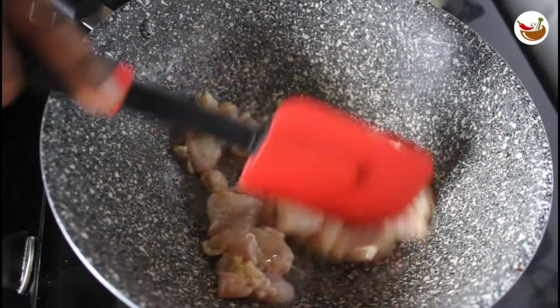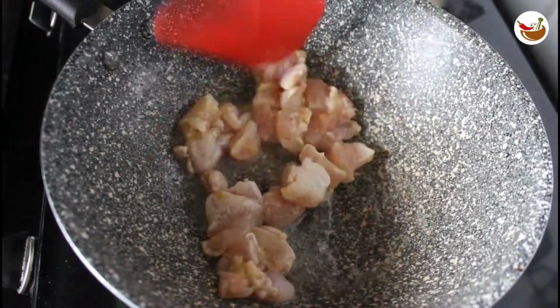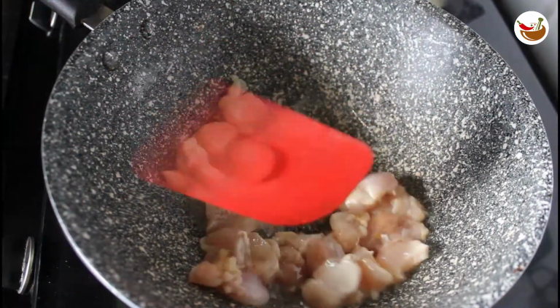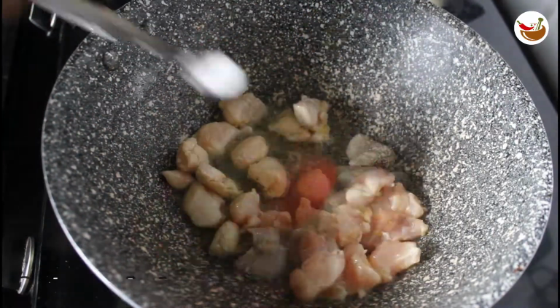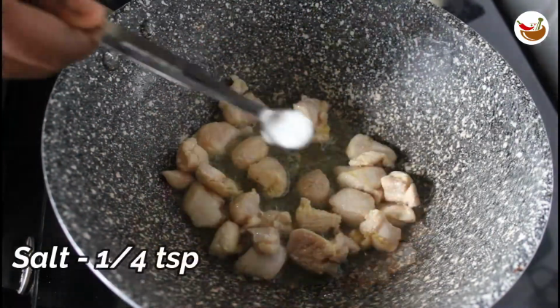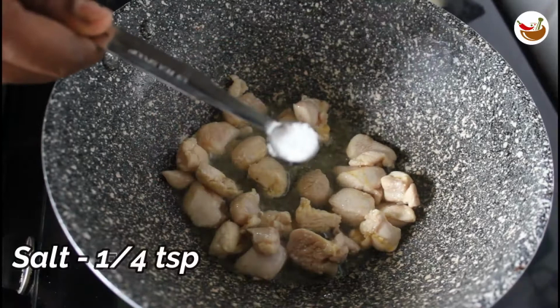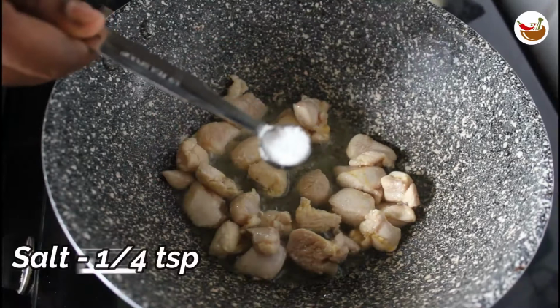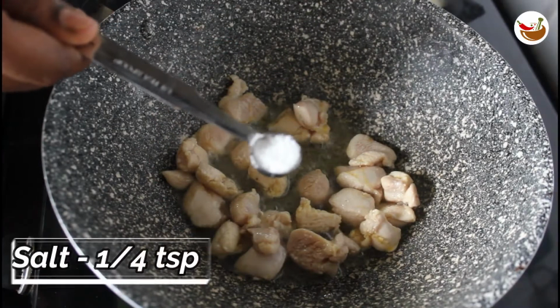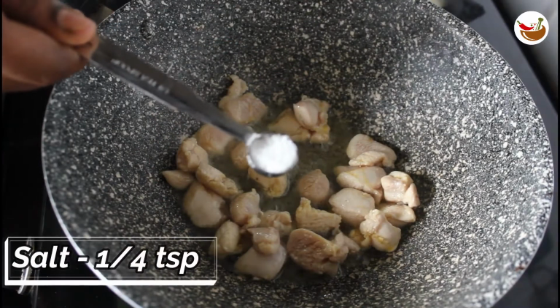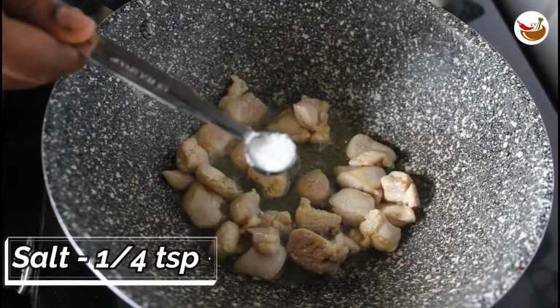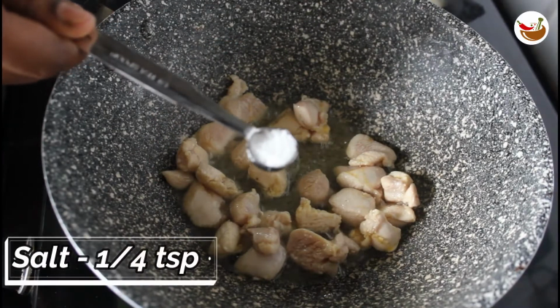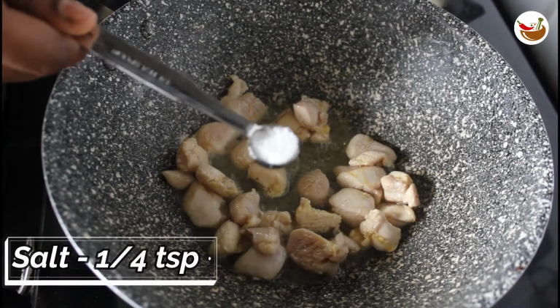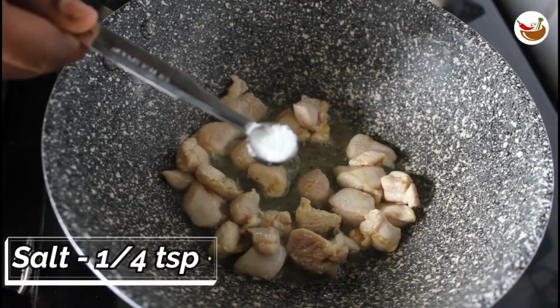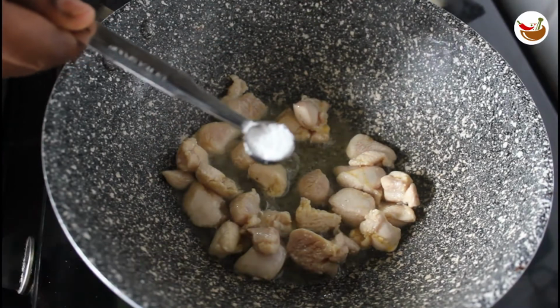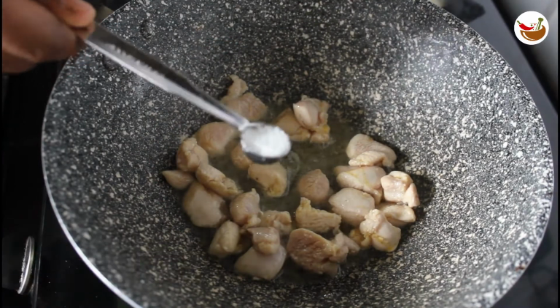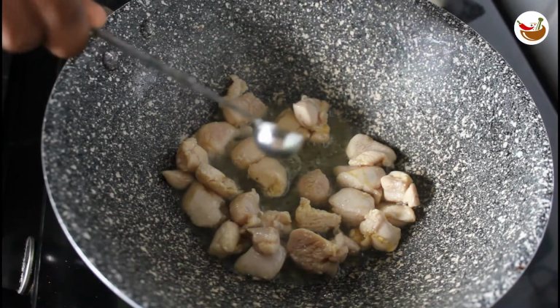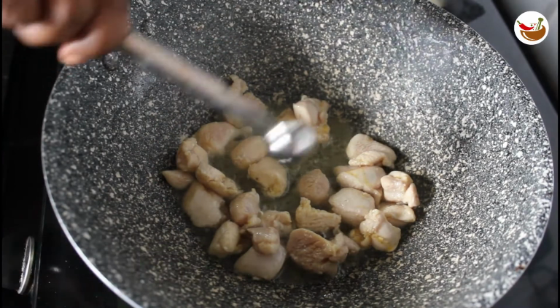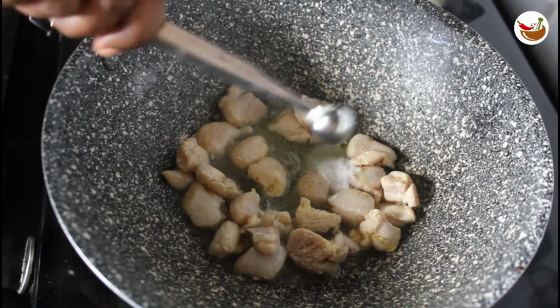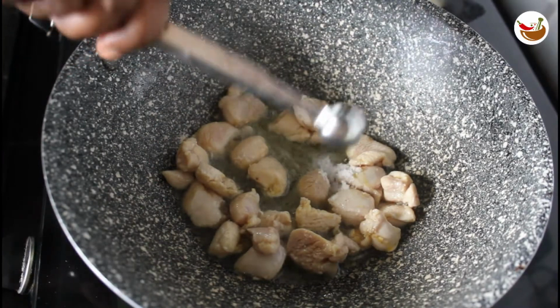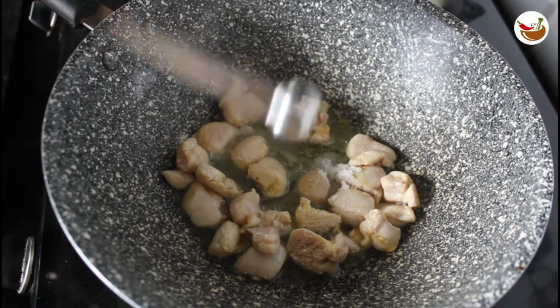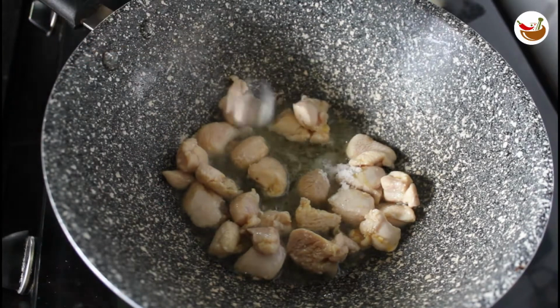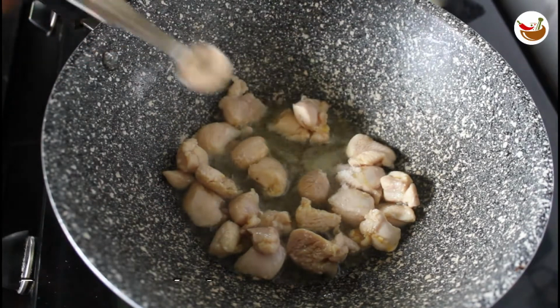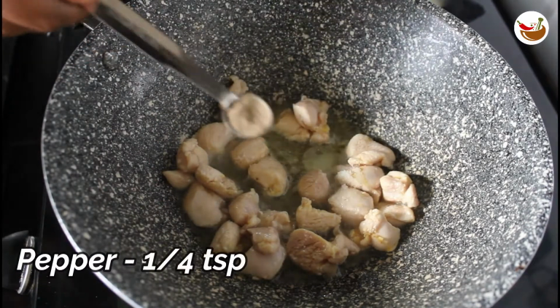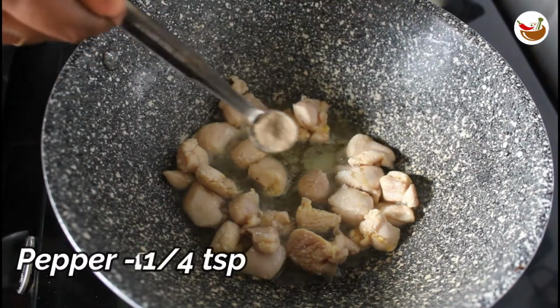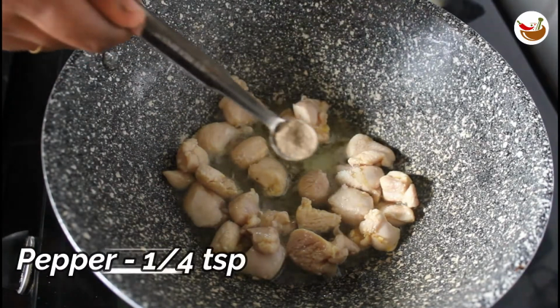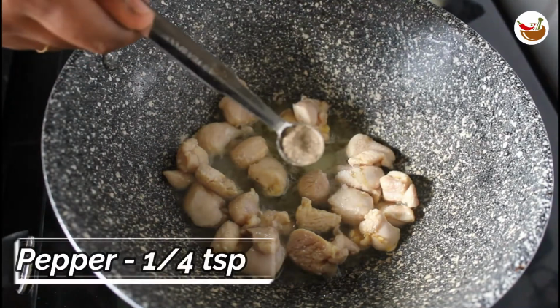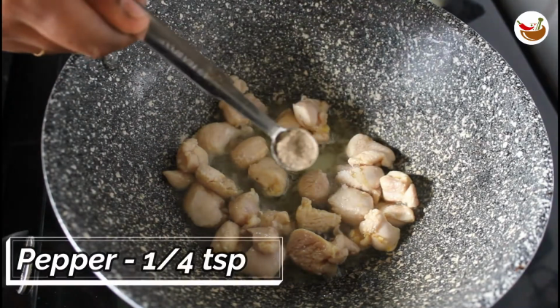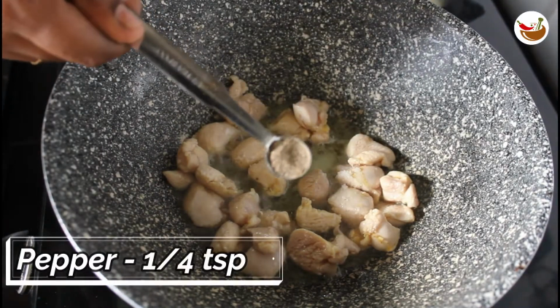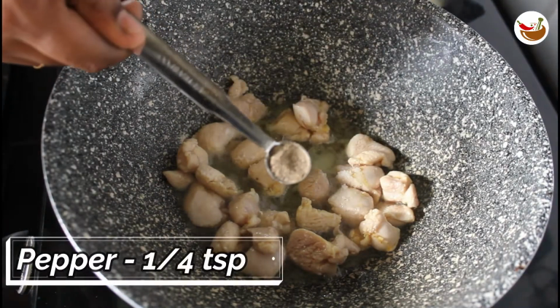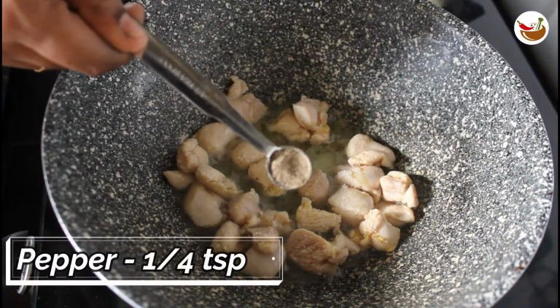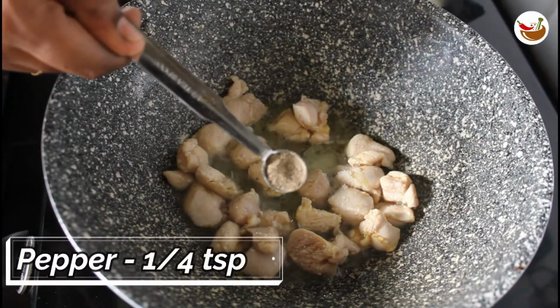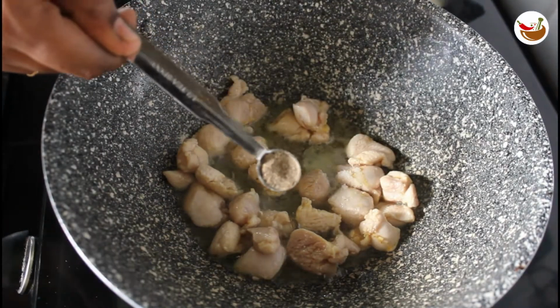Now, add 1 teaspoon of garlic. Add 1 teaspoon of garlic.